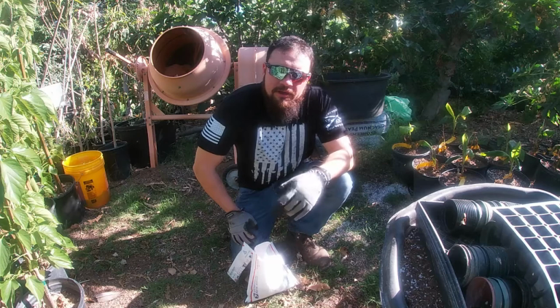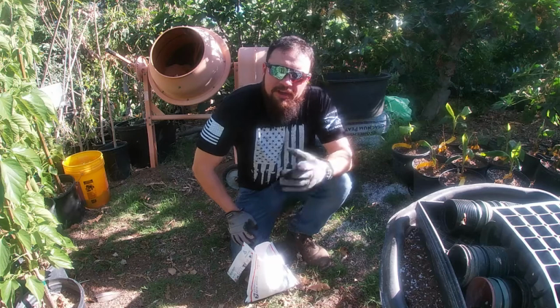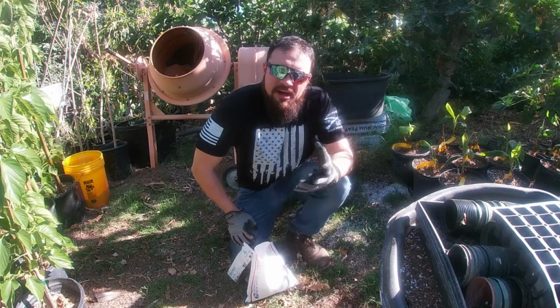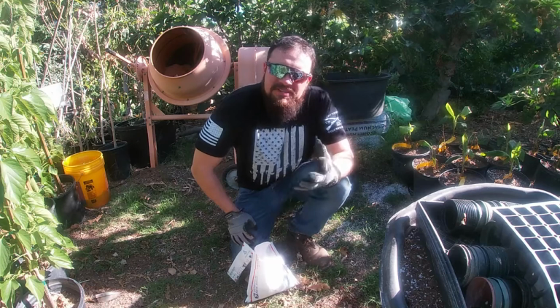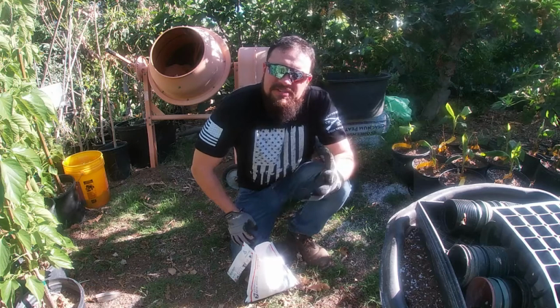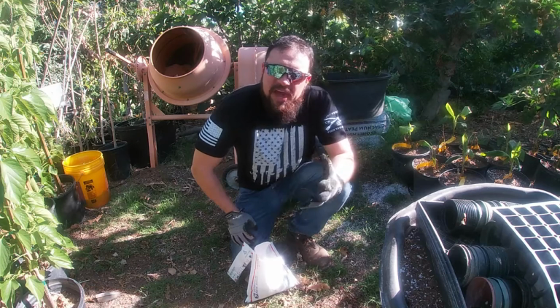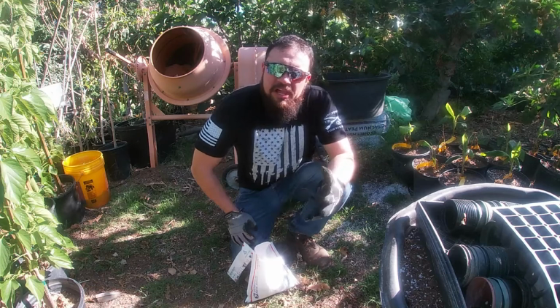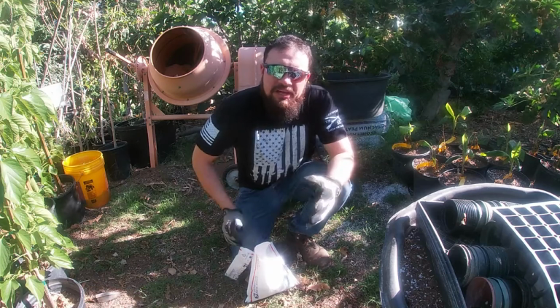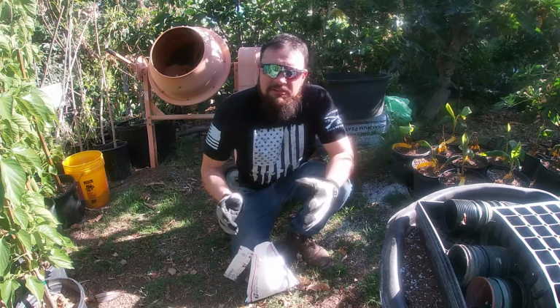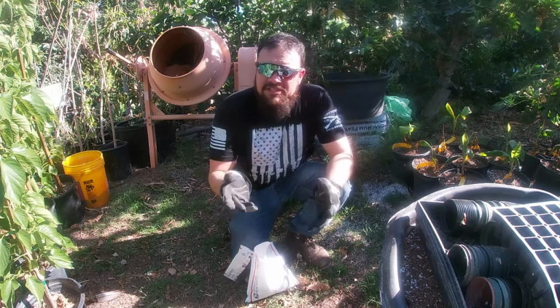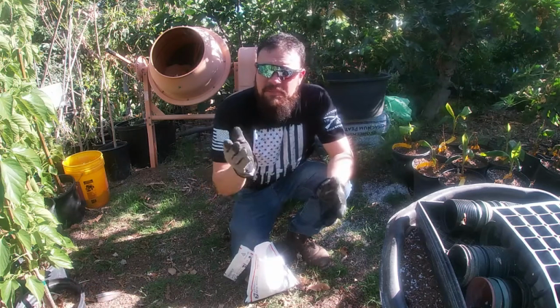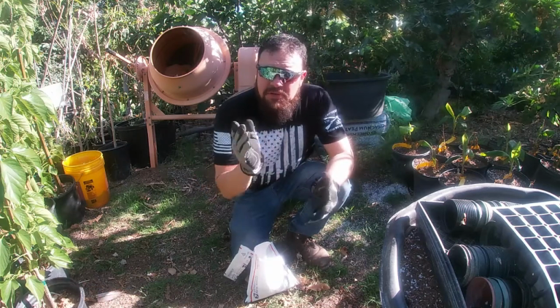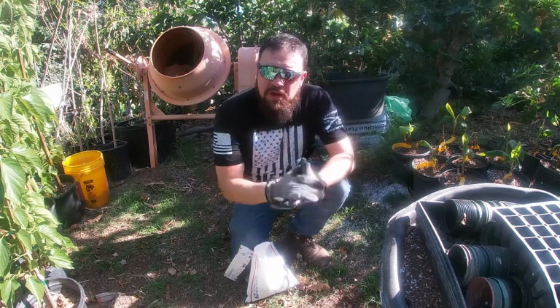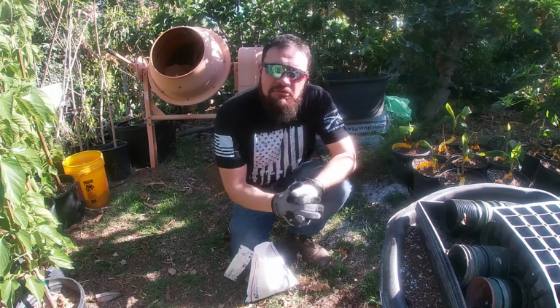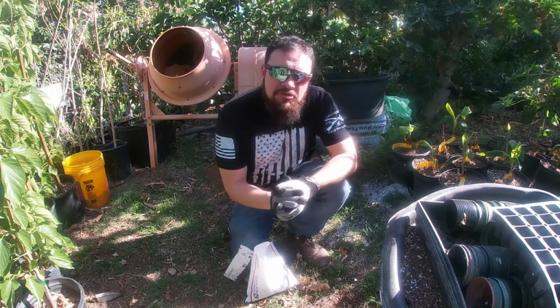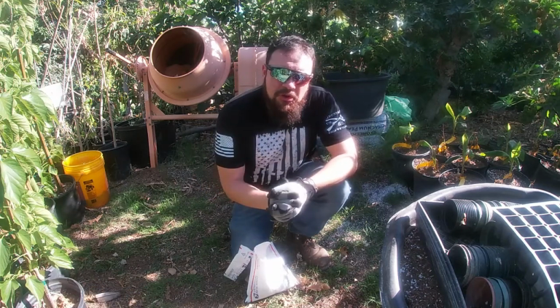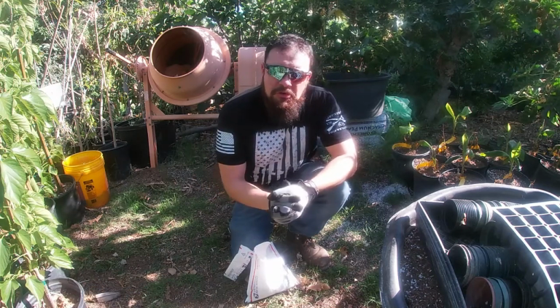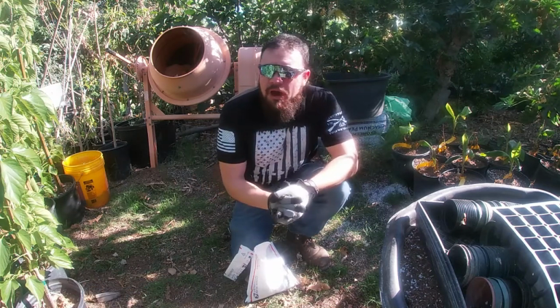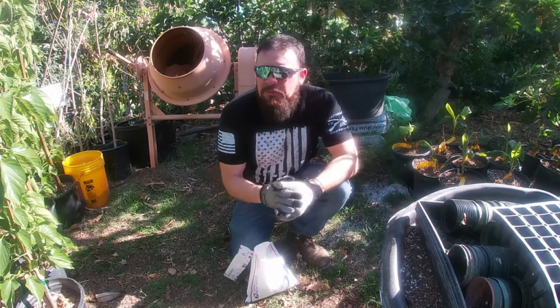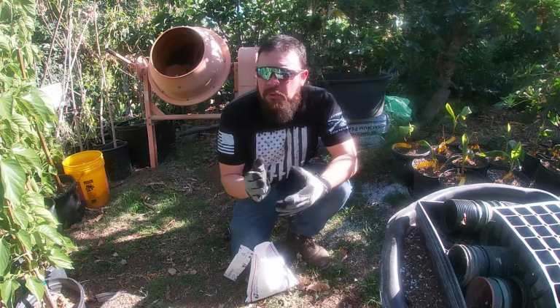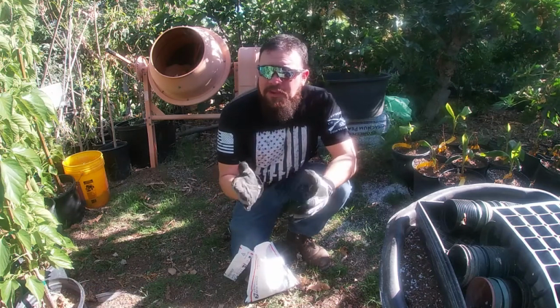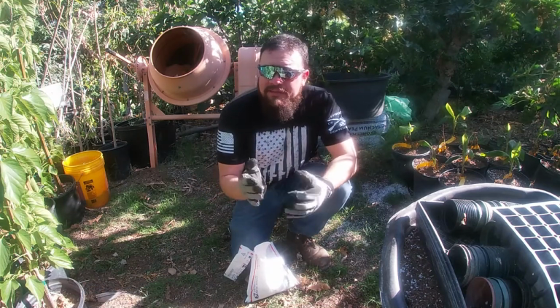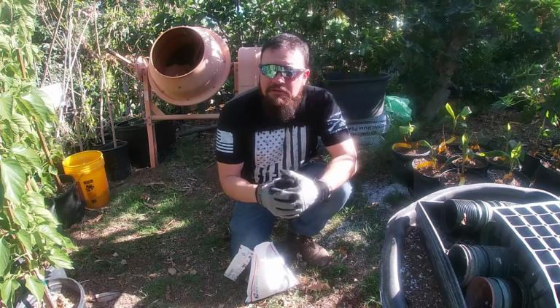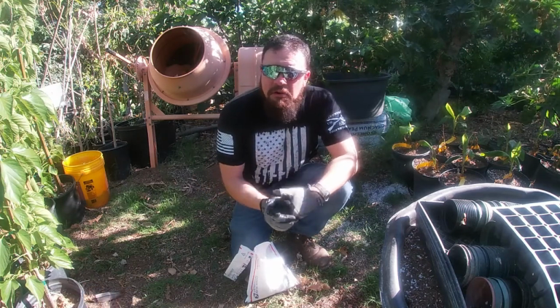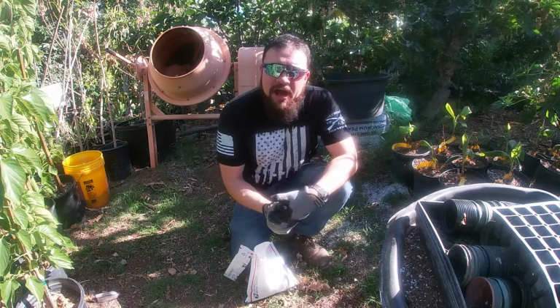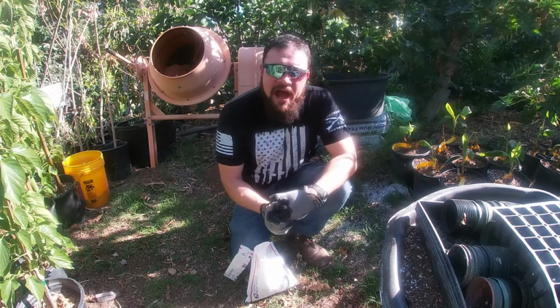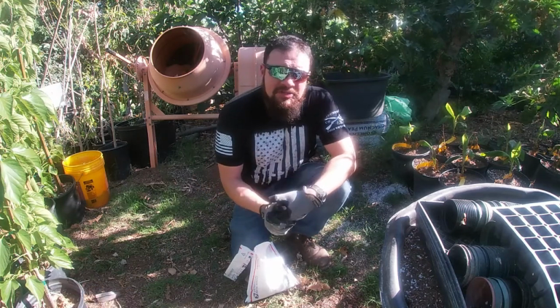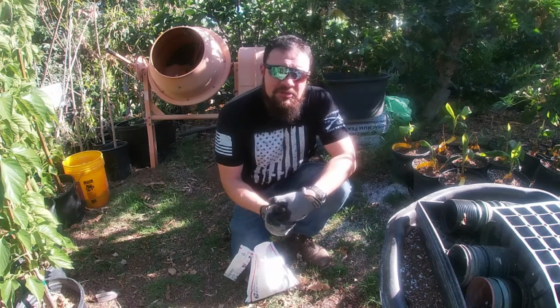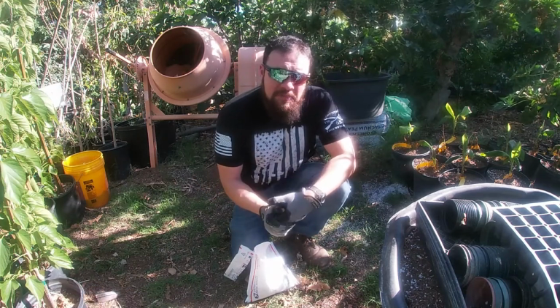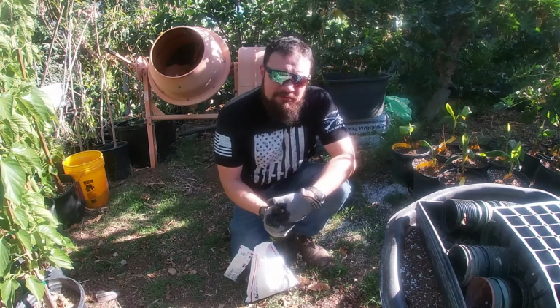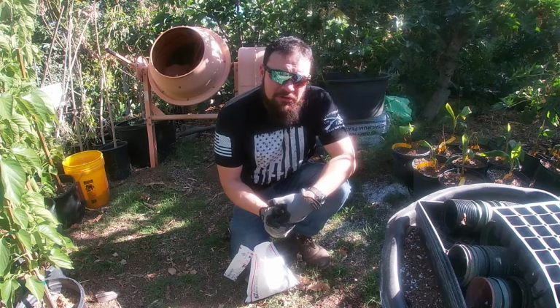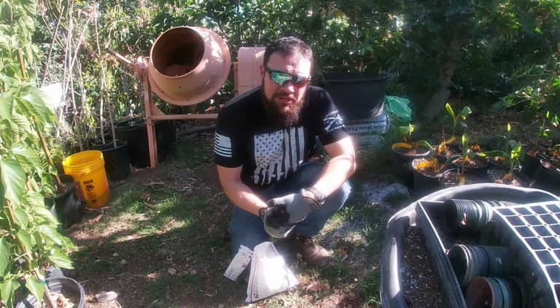Hey guys, this is Alan and in today's episode I'm going to show you how to propagate your own ice cream bean tree.